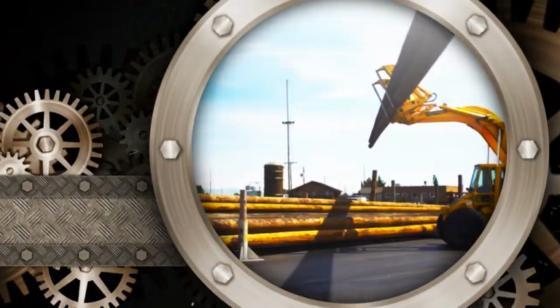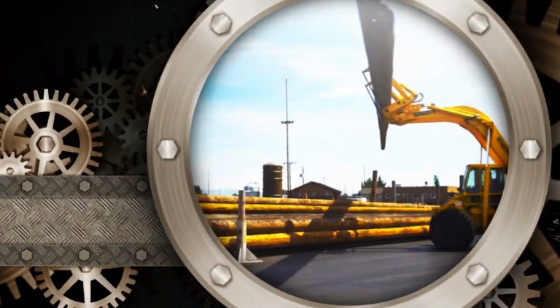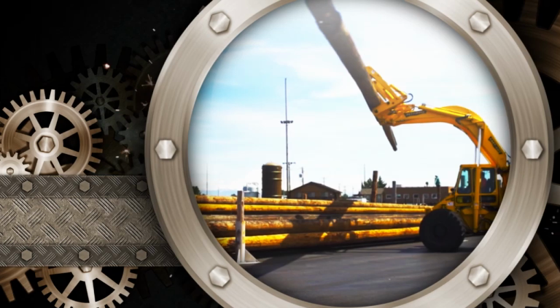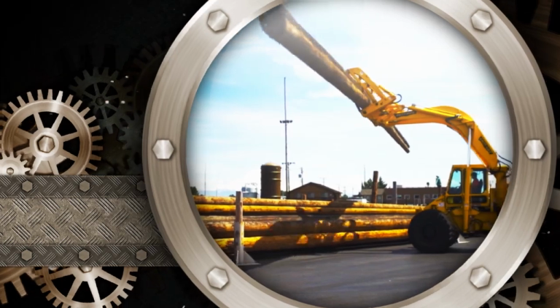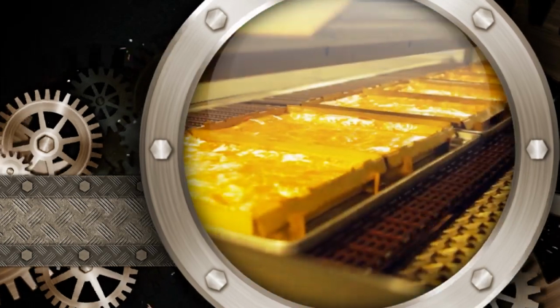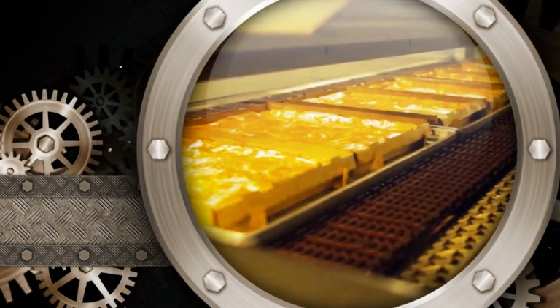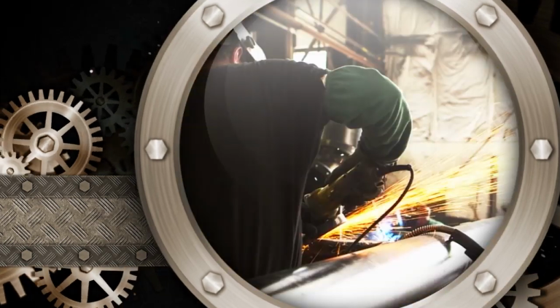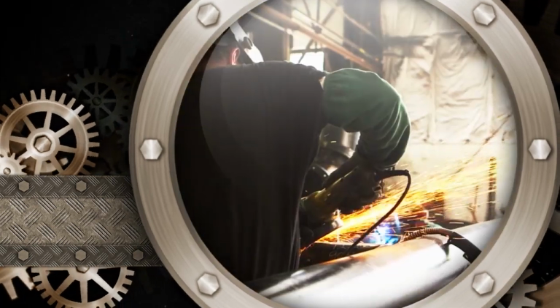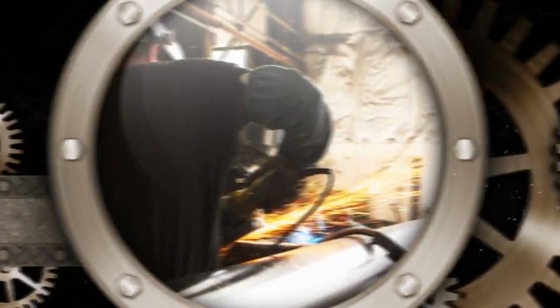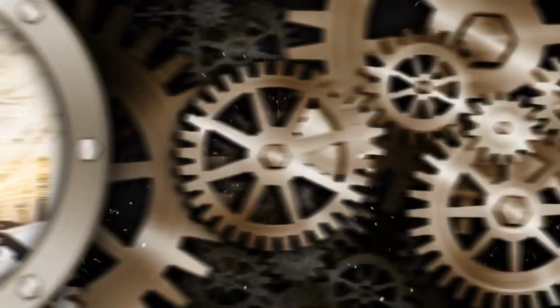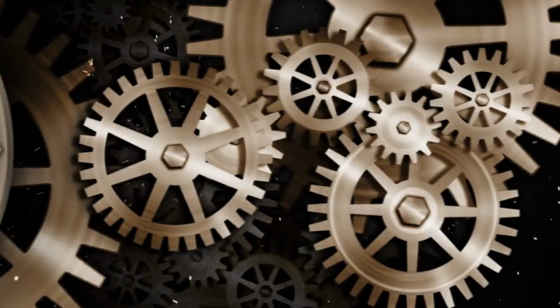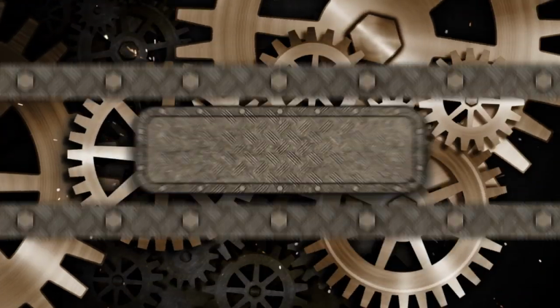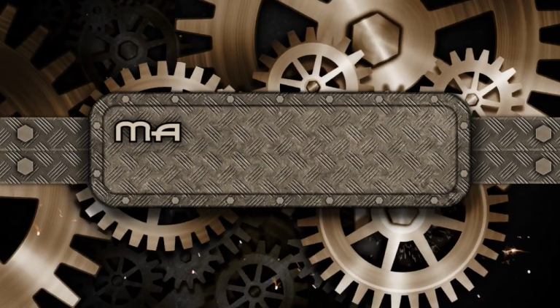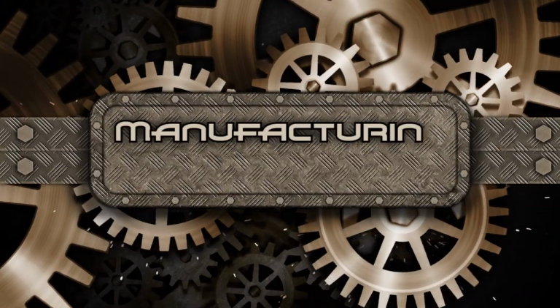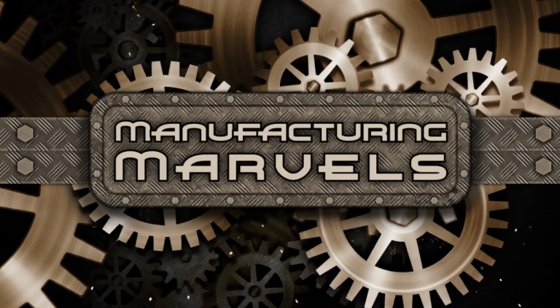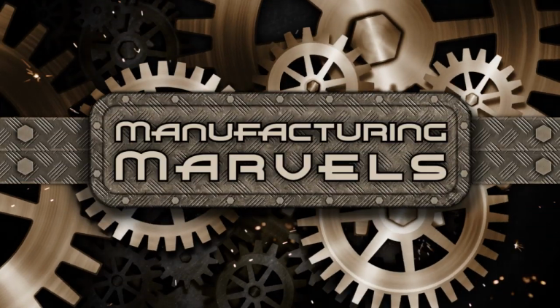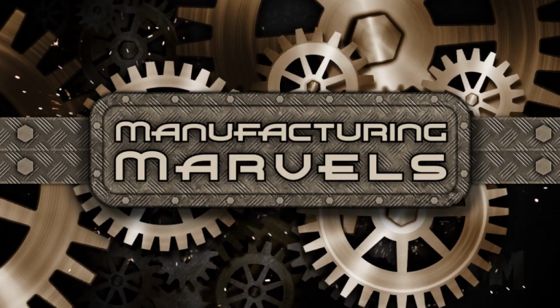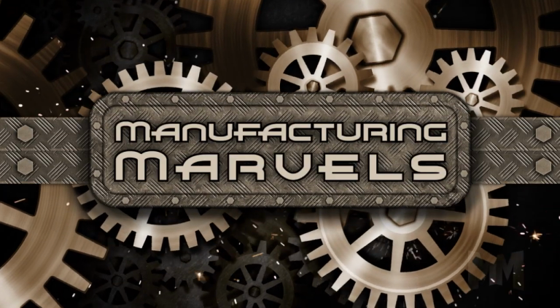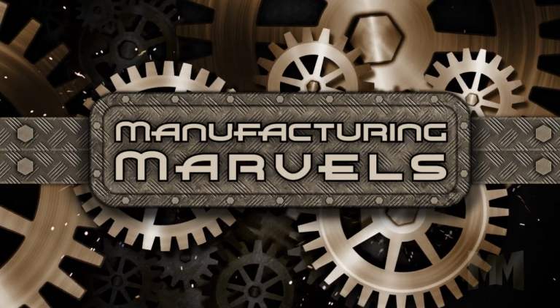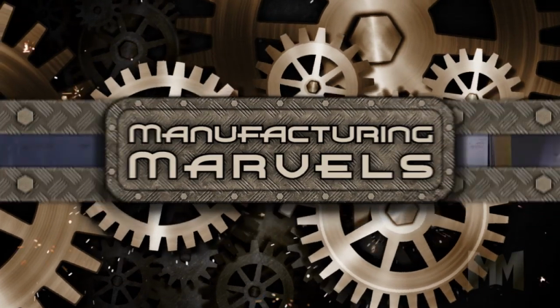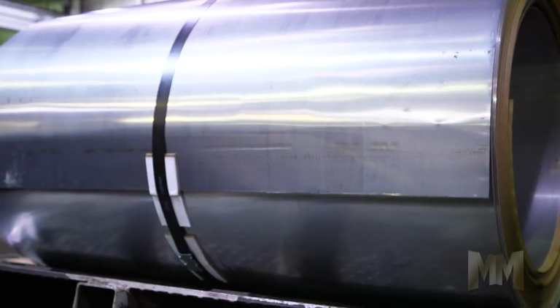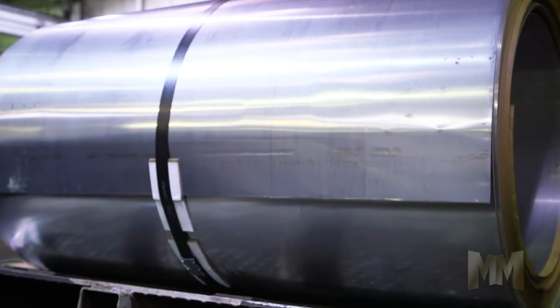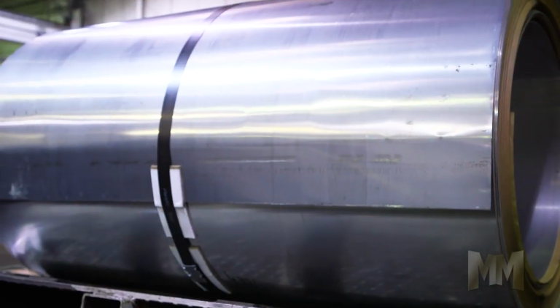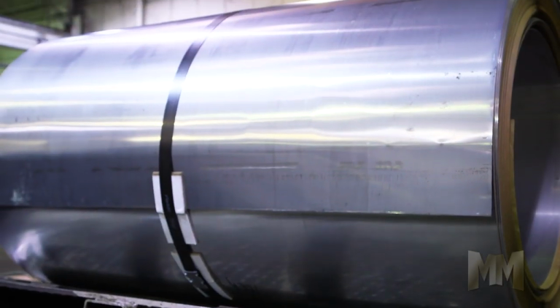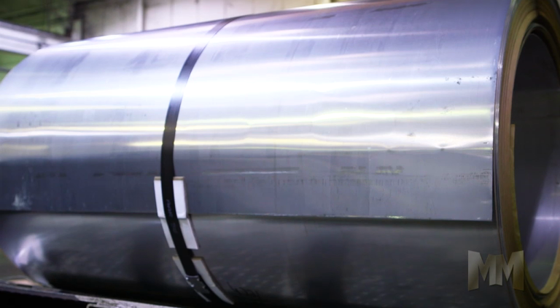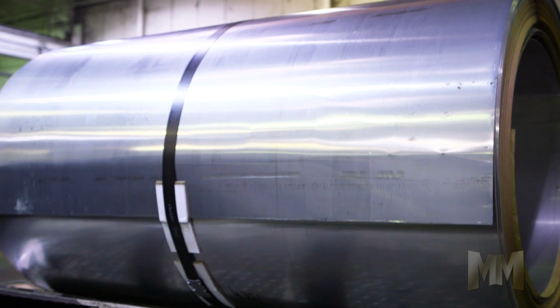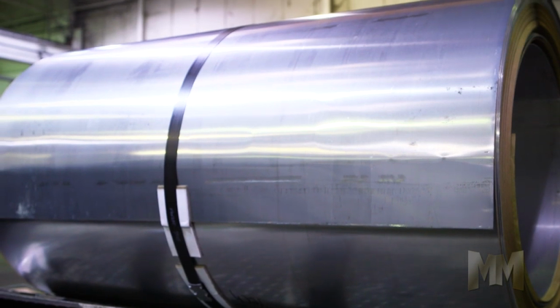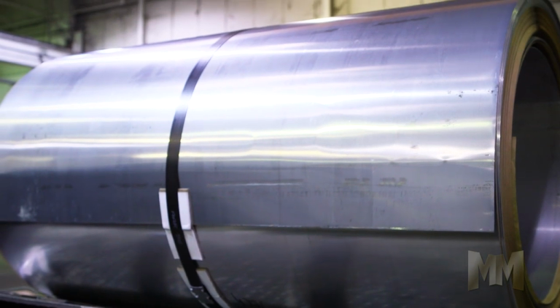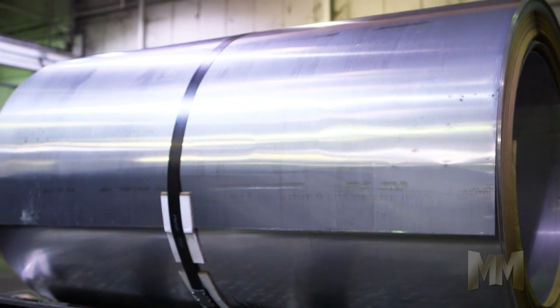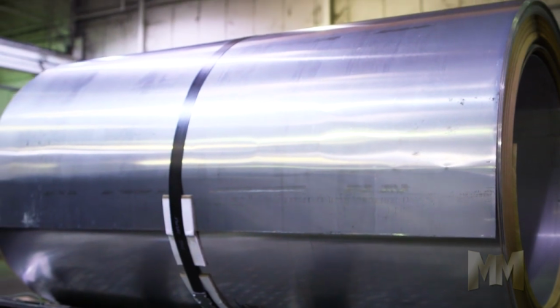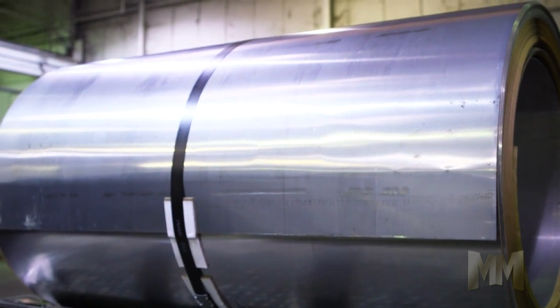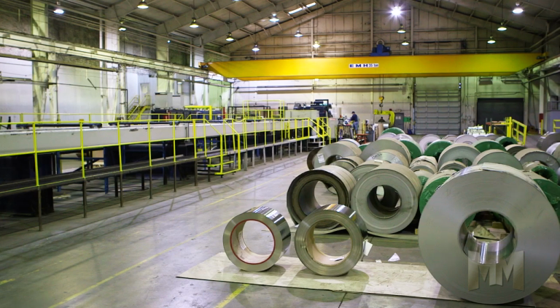Hi, this is John Criswell. Welcome to Manufacturing Marvels. From the tiny town of Benwood, West Virginia comes big manufacturing news.